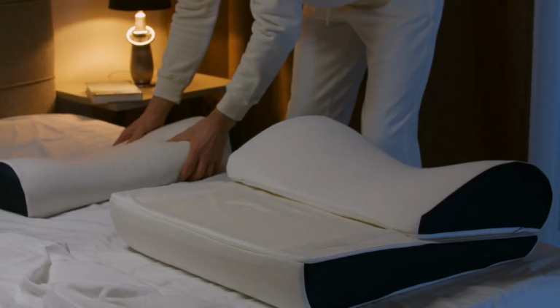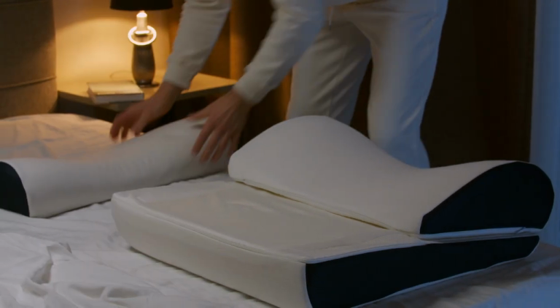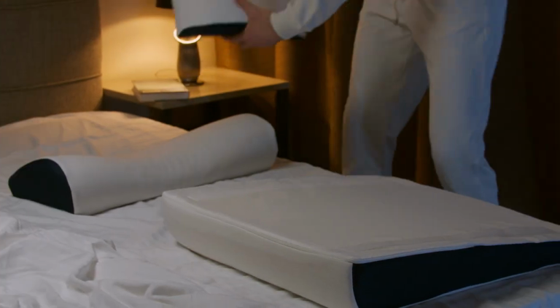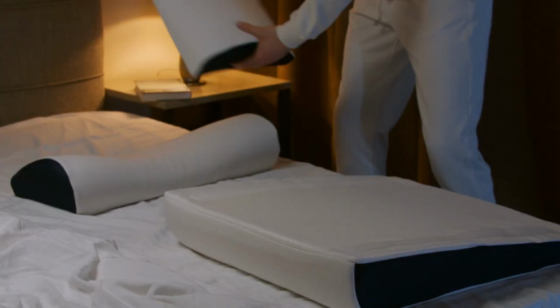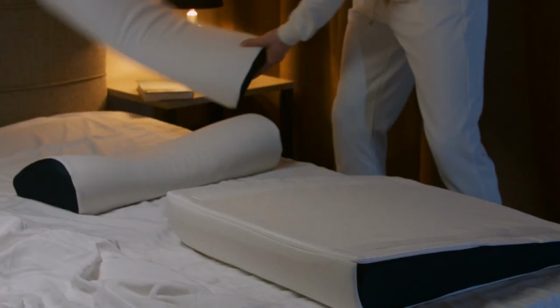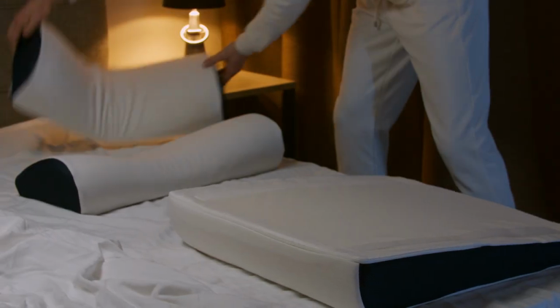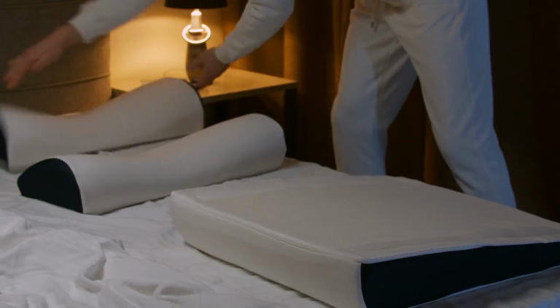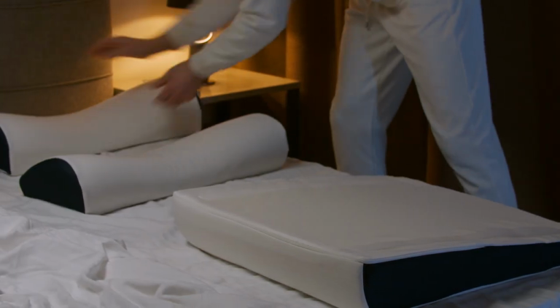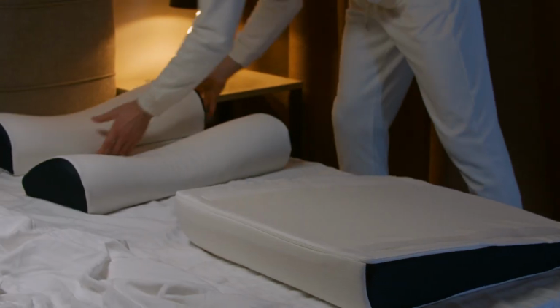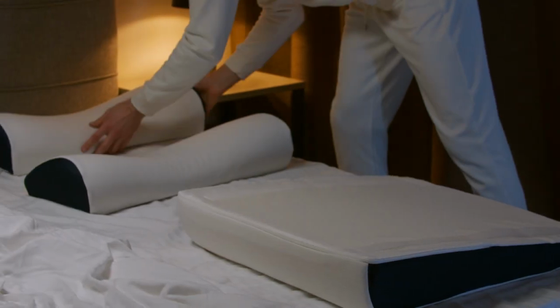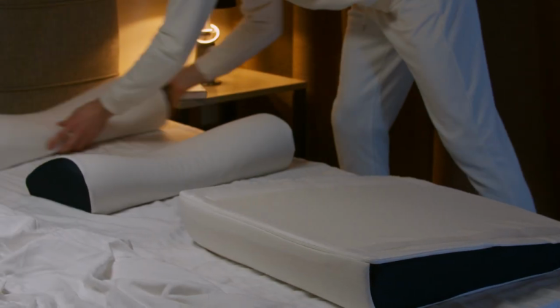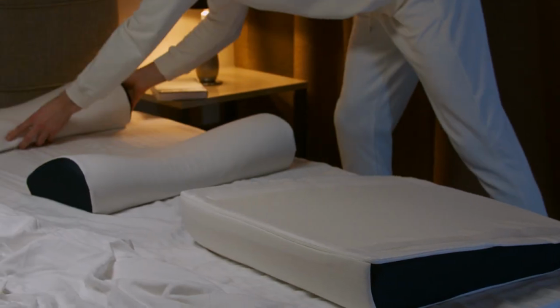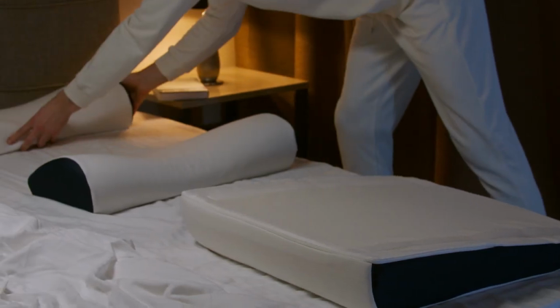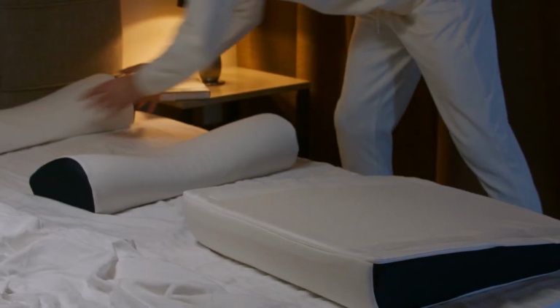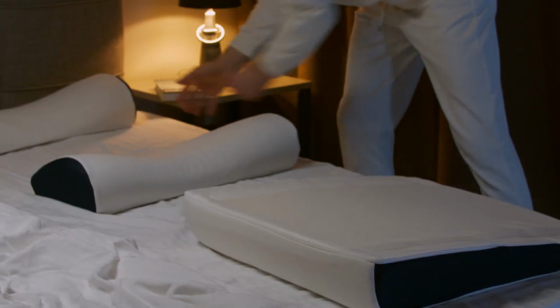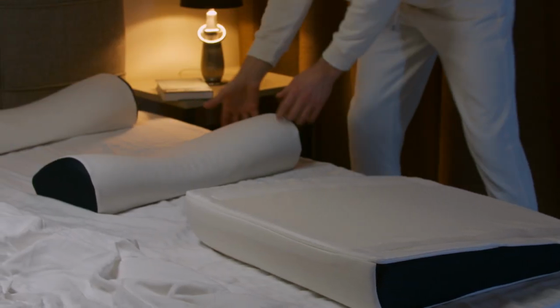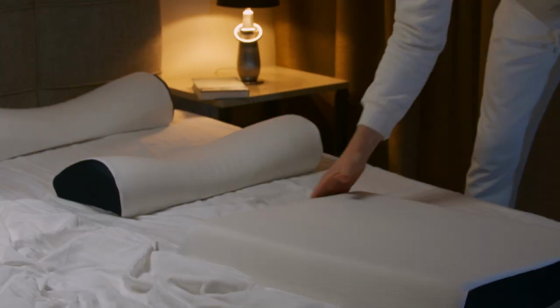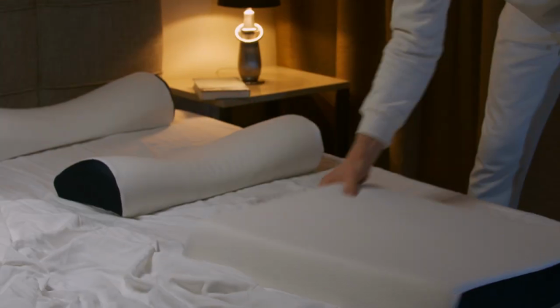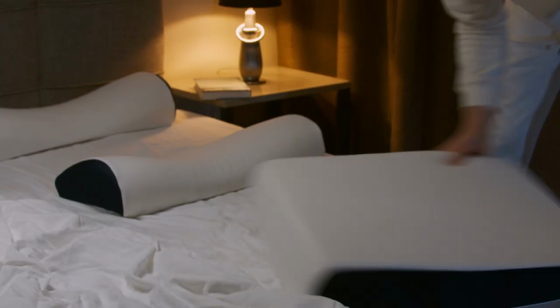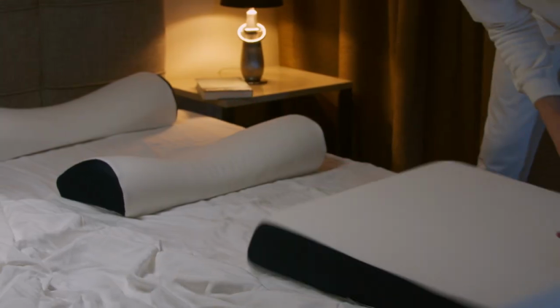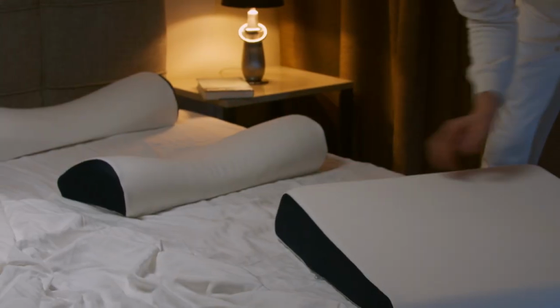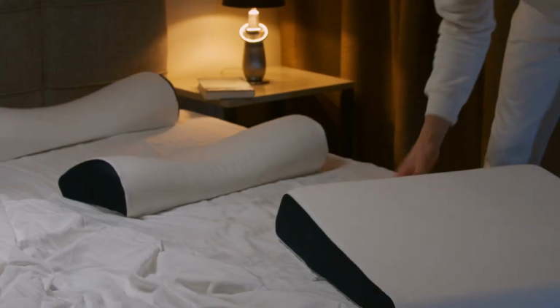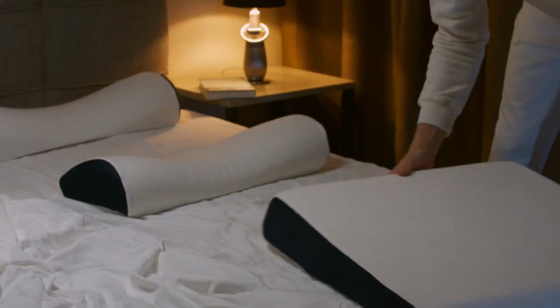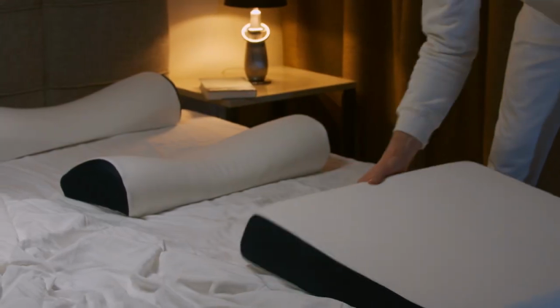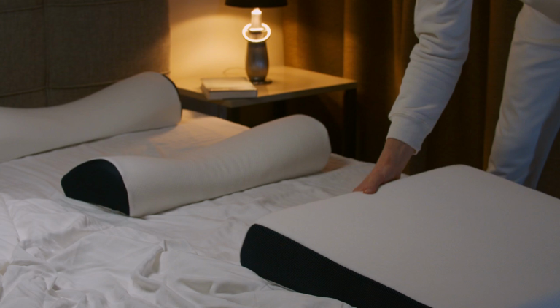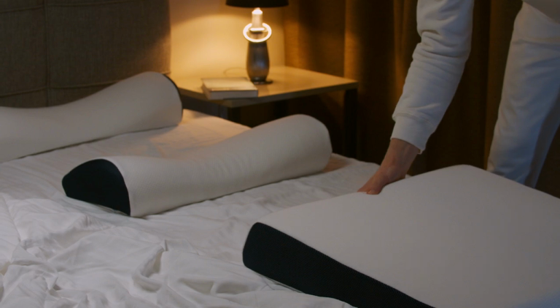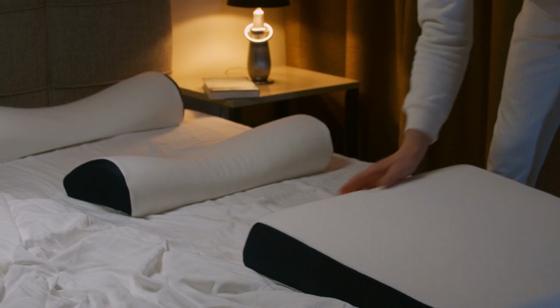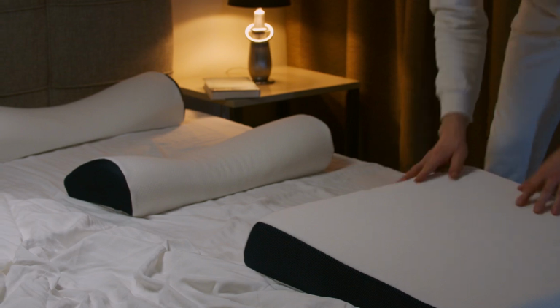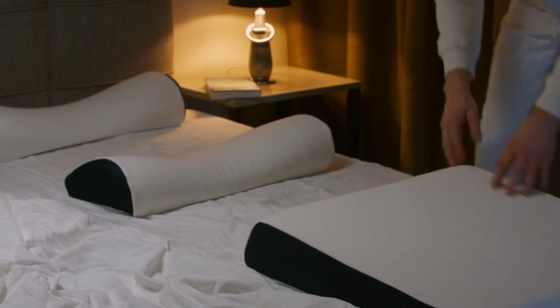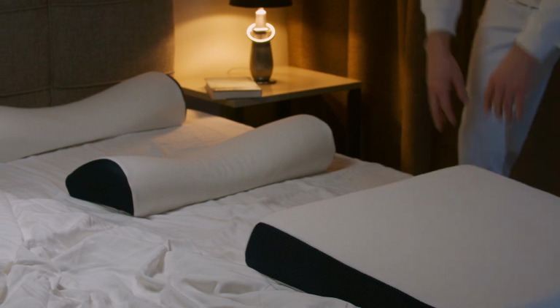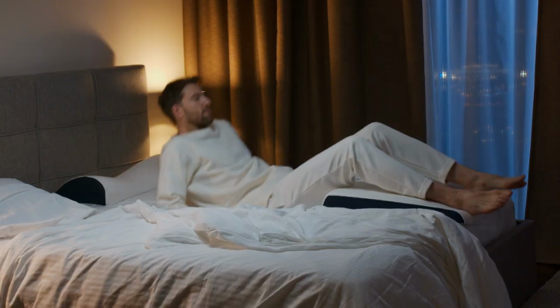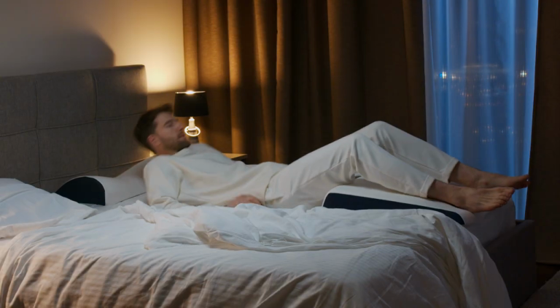It's a set of three pillows: for the neck and head, for the lower back, and for the legs.